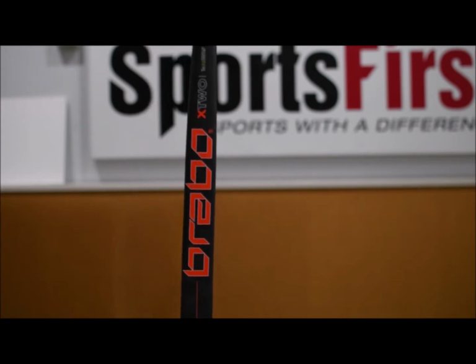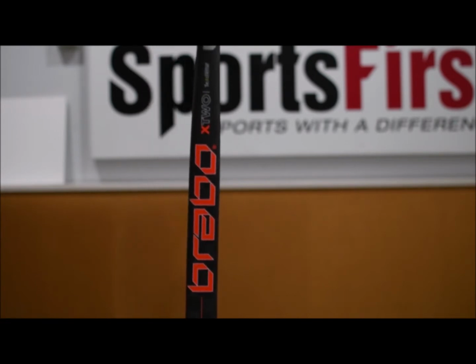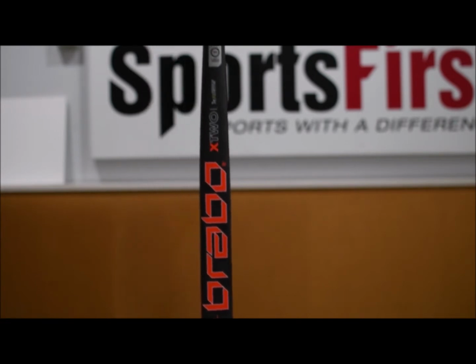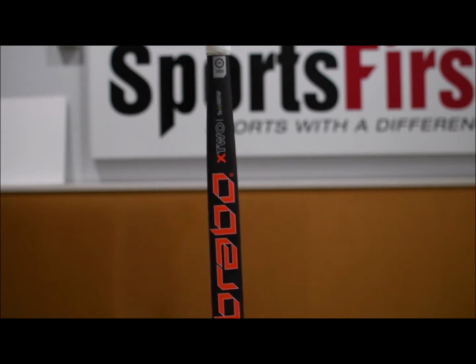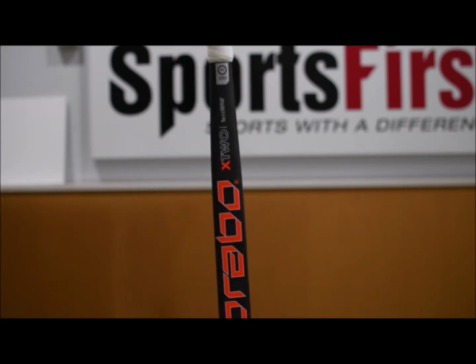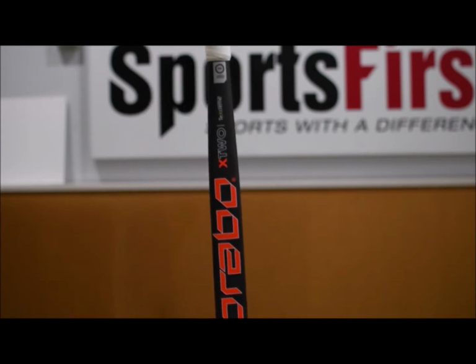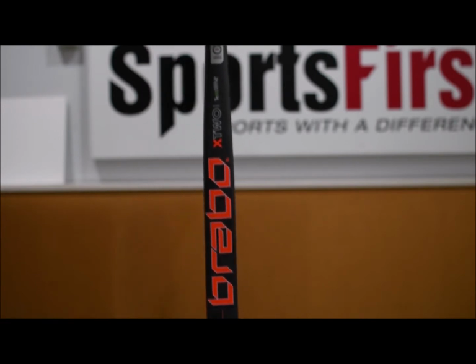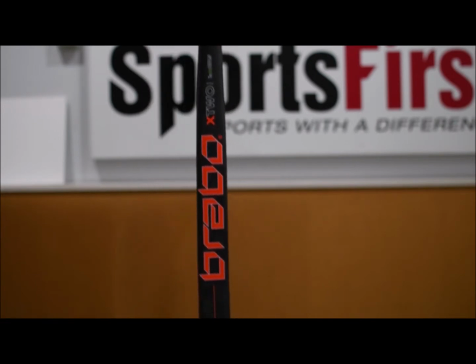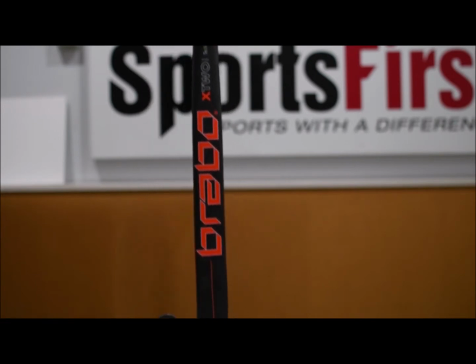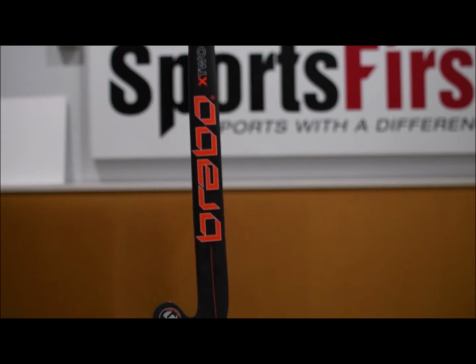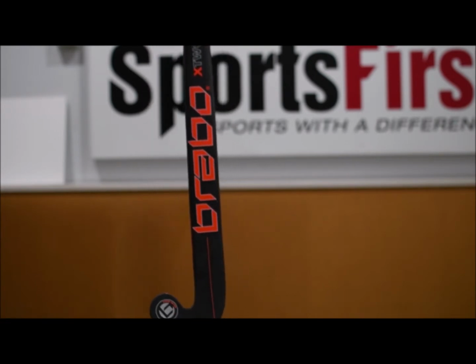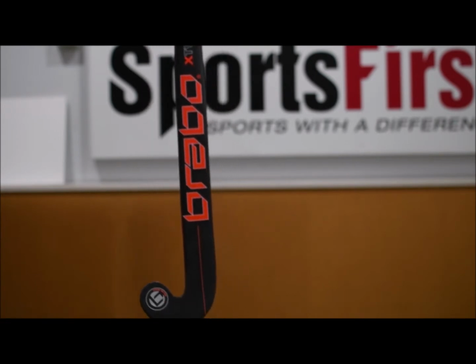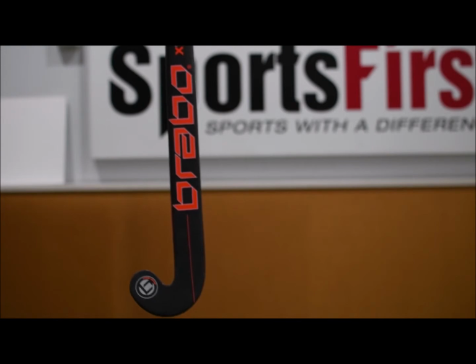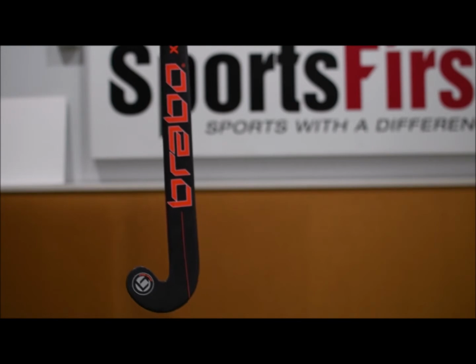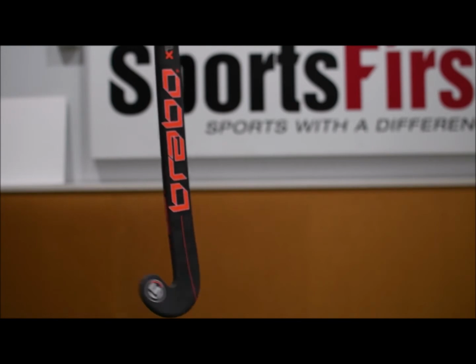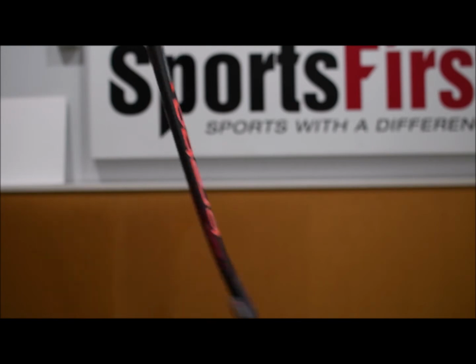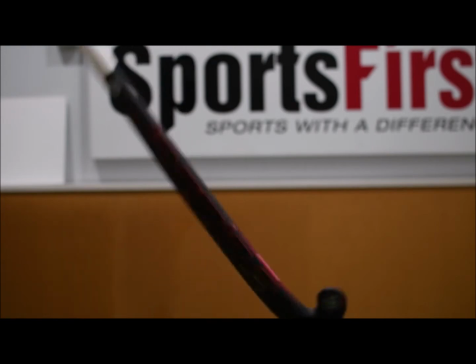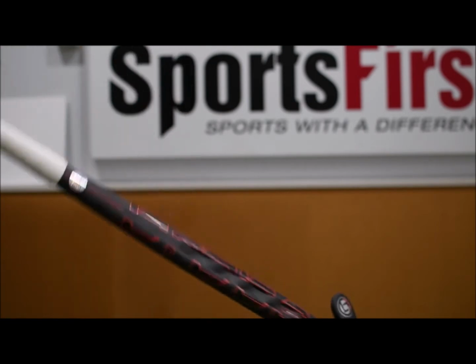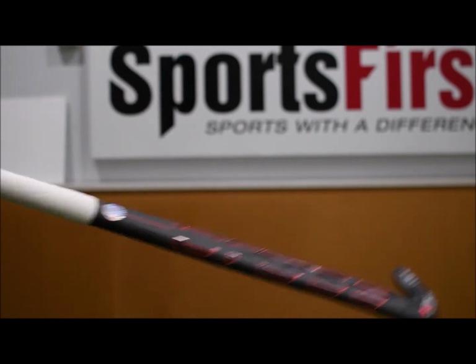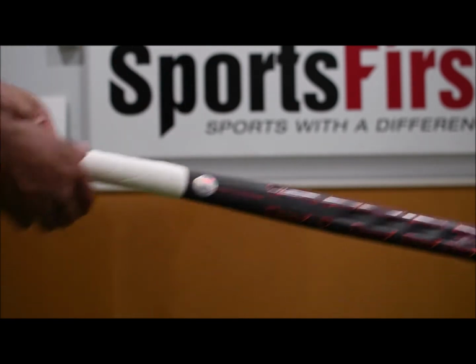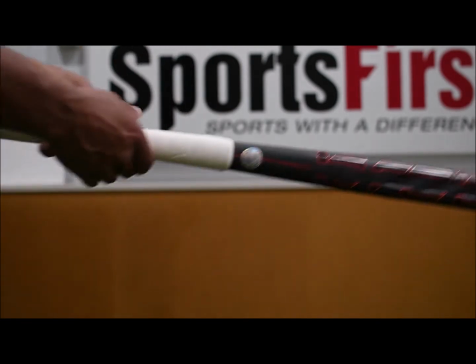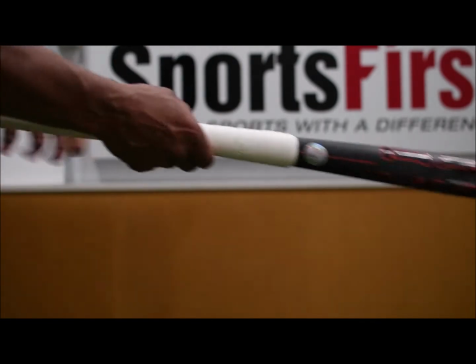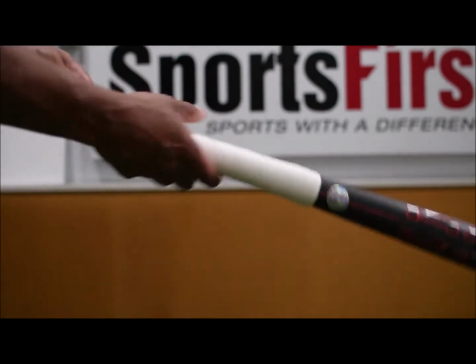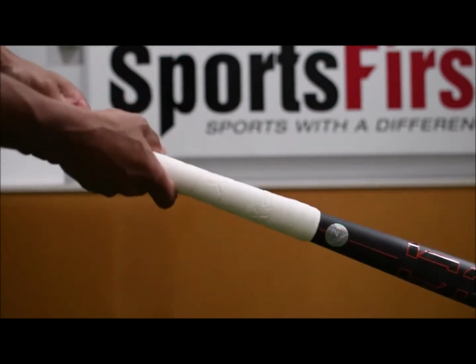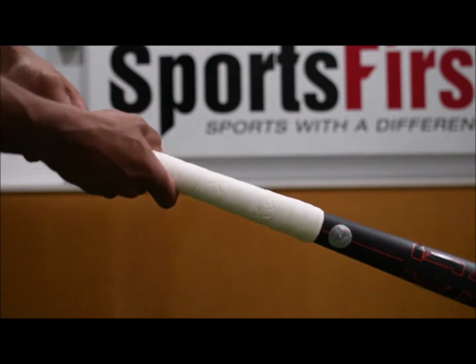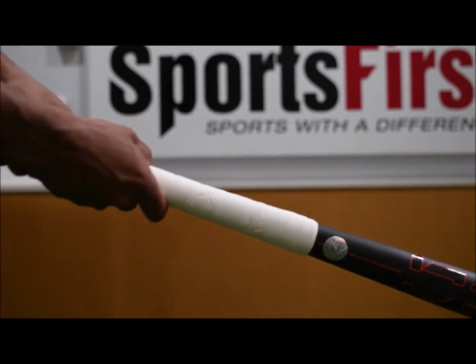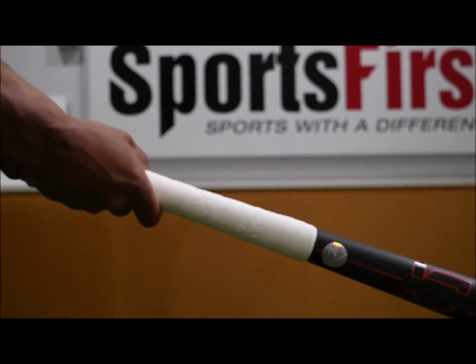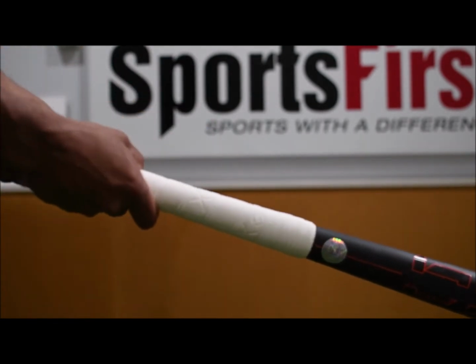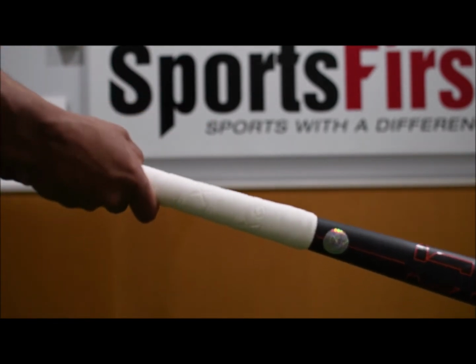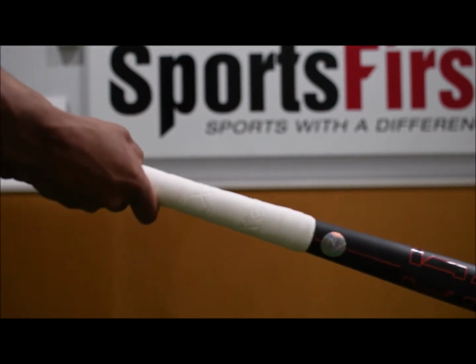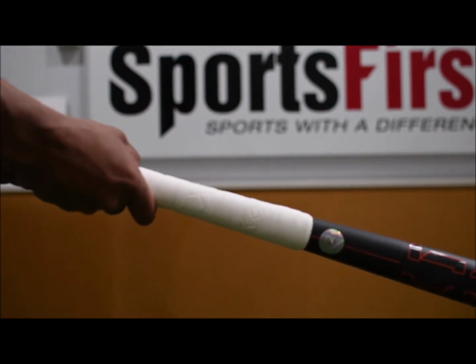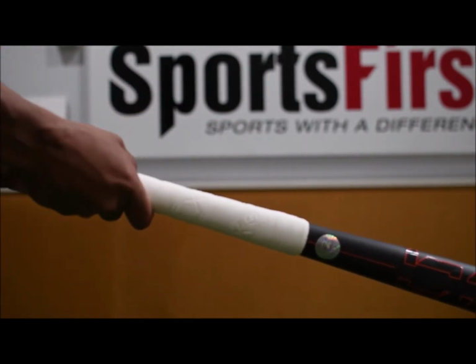In terms of aesthetics the sticks look very very nice. A change this year is this thicker EVA grip as well.